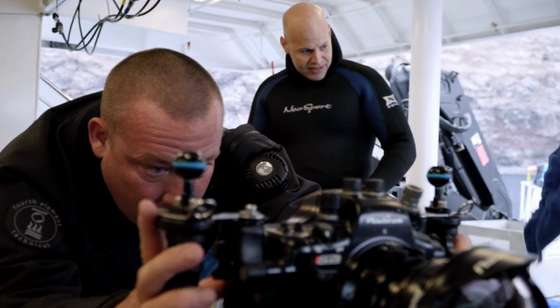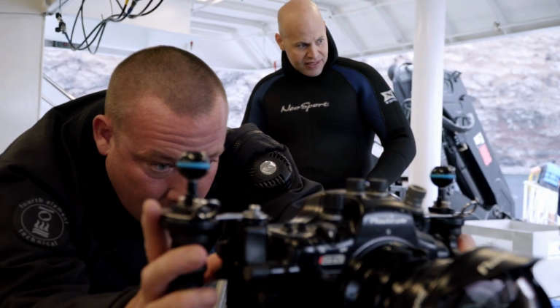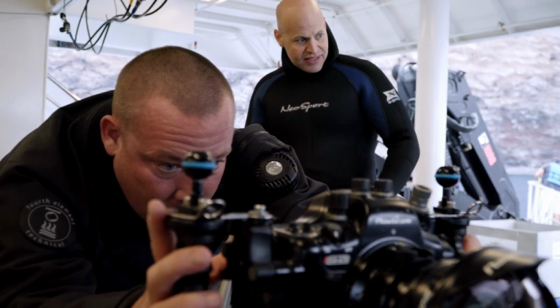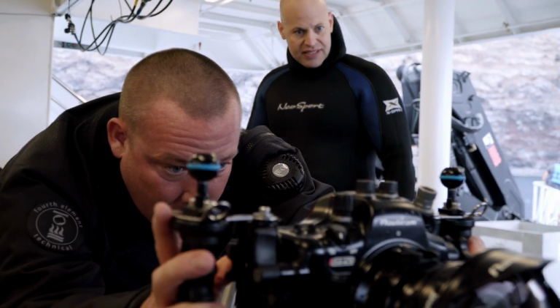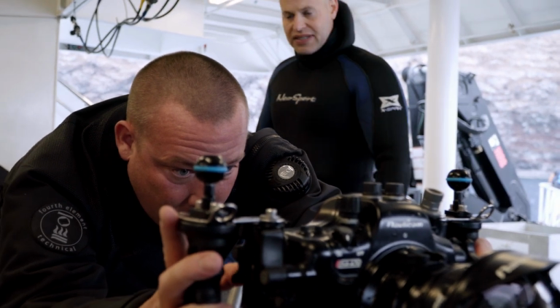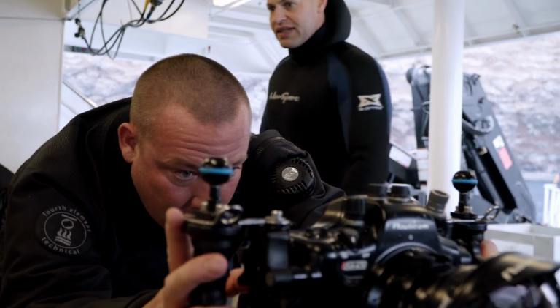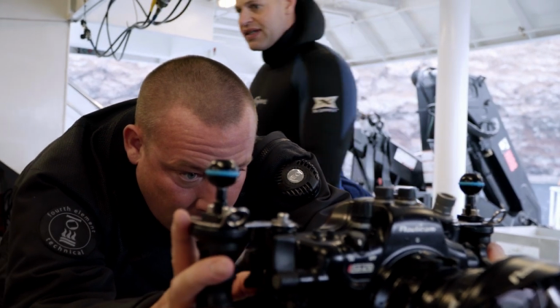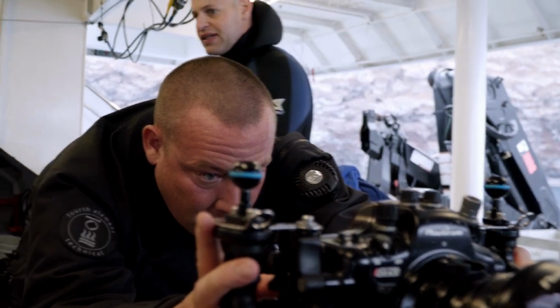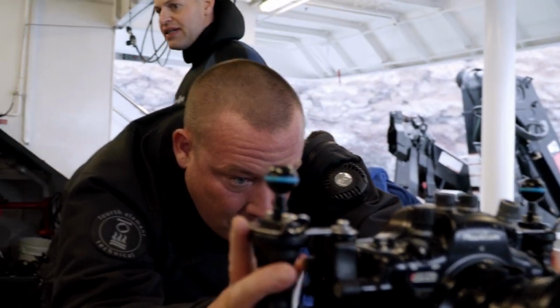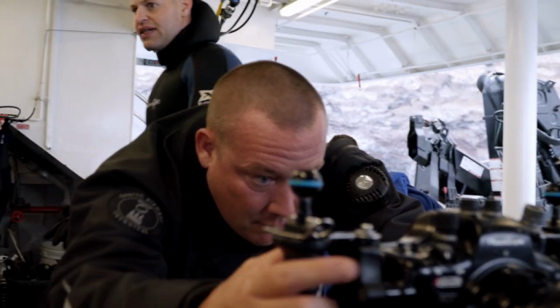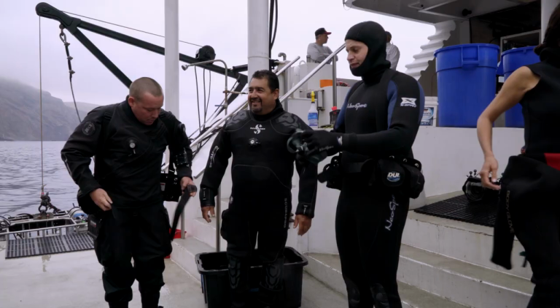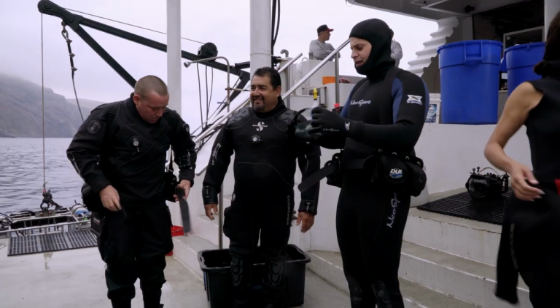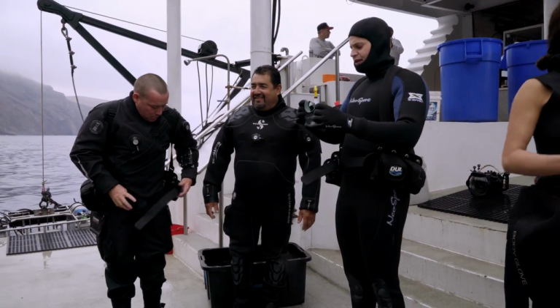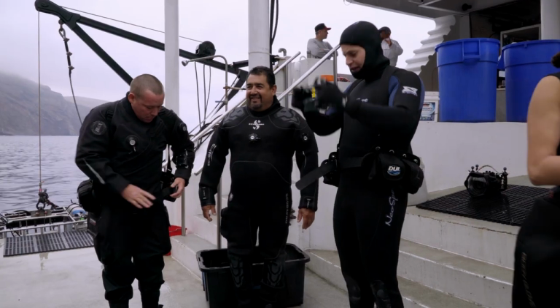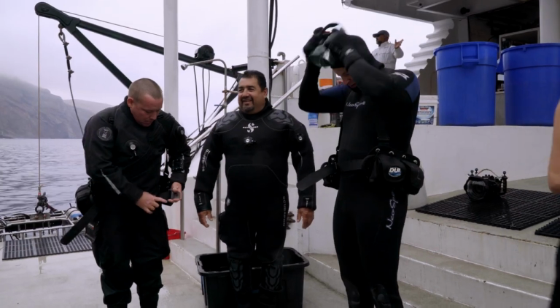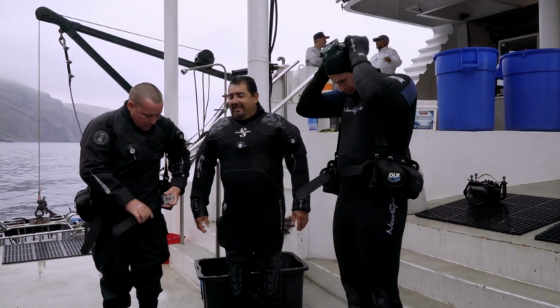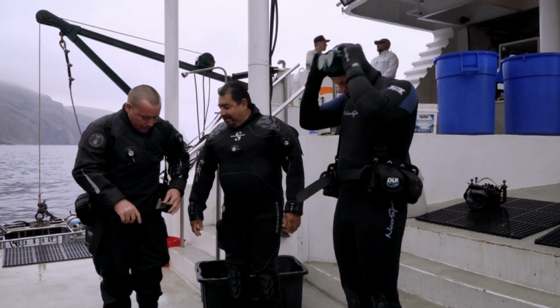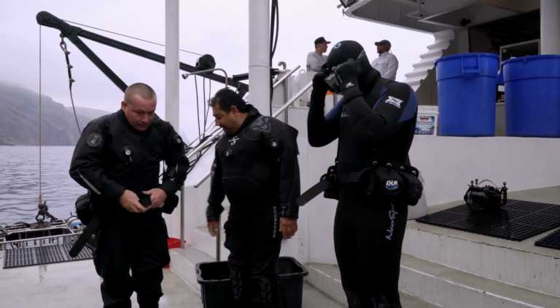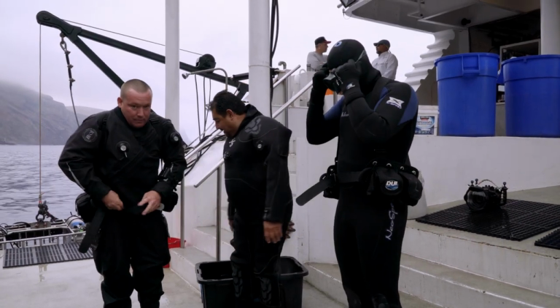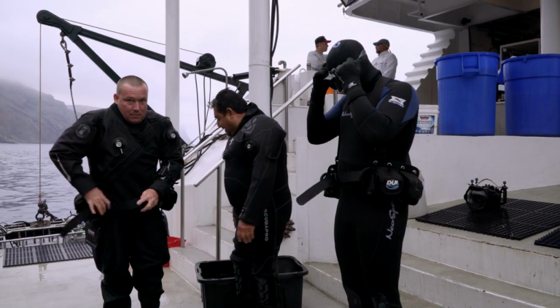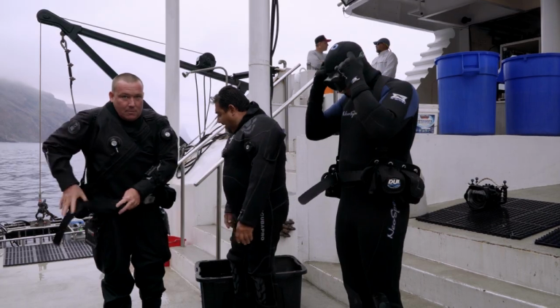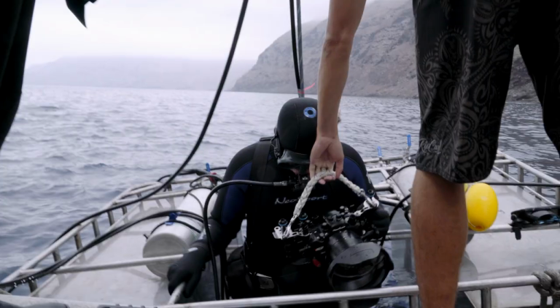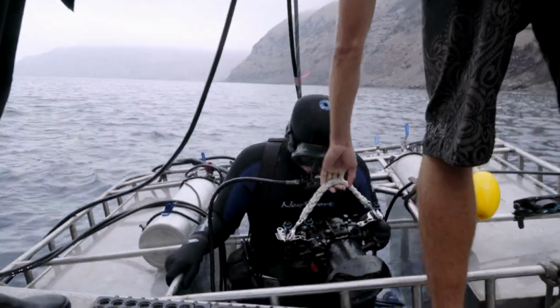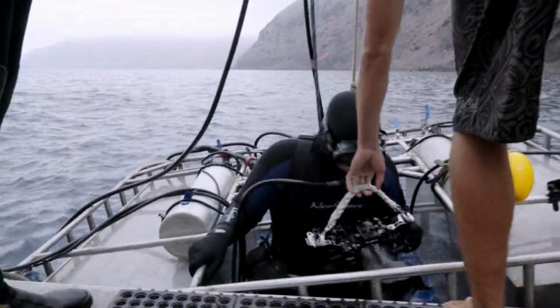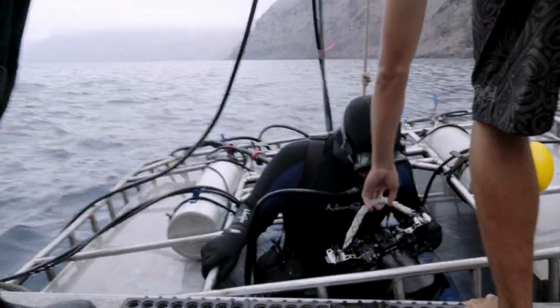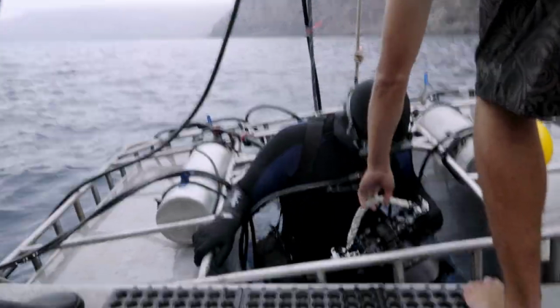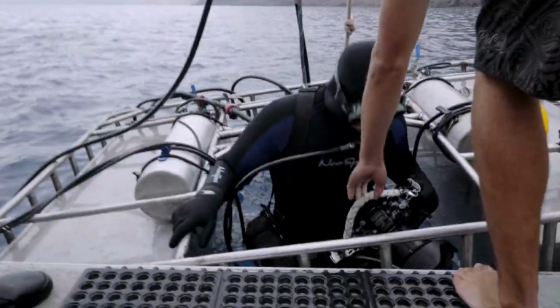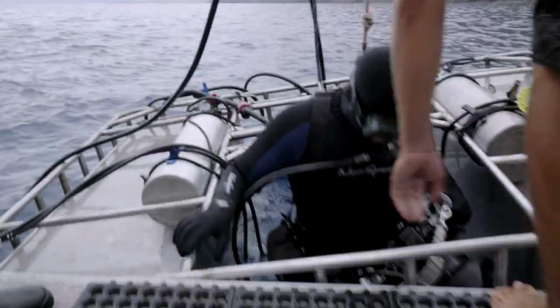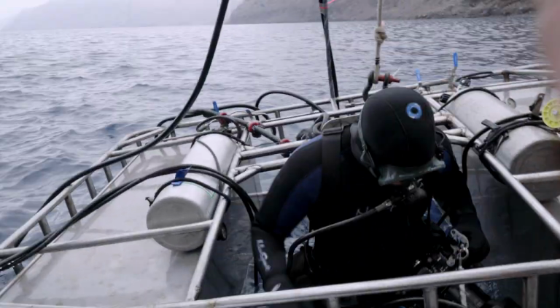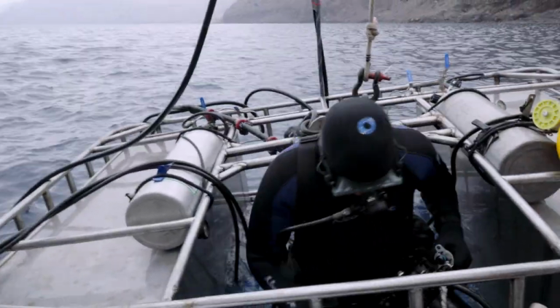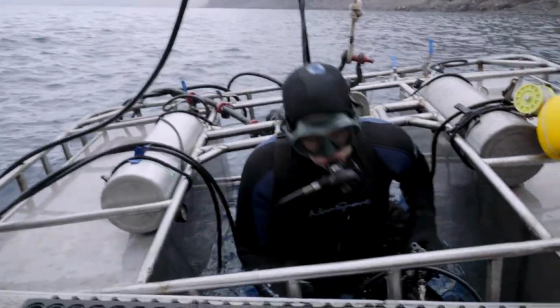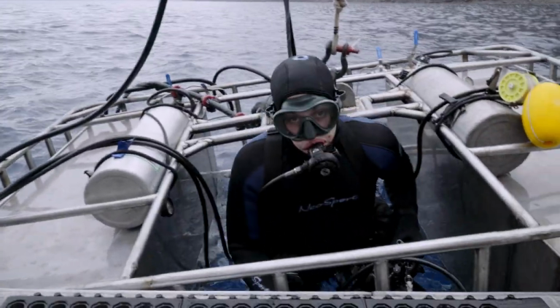Both Ben and Luke are experienced underwater photographers, and in this video they will take you behind the scenes of how to photograph great white sharks.